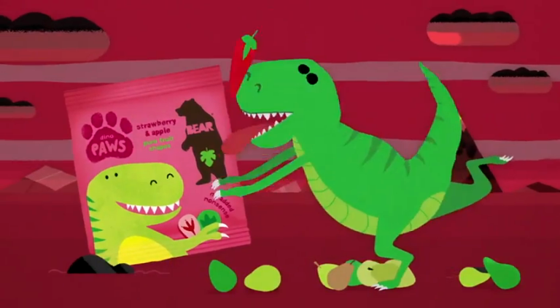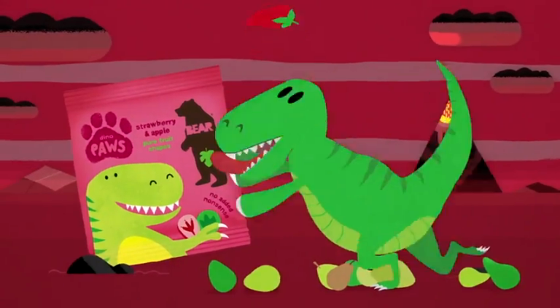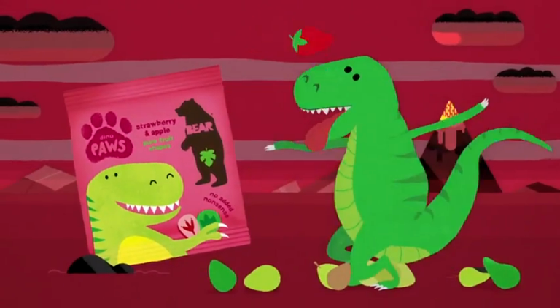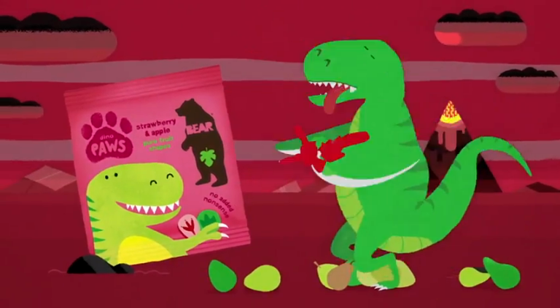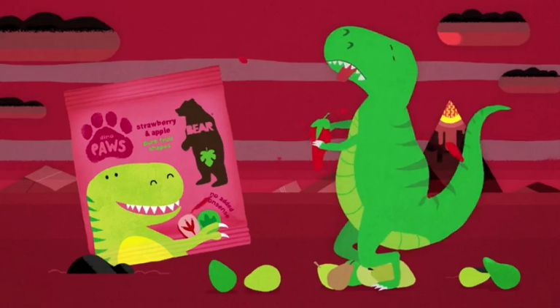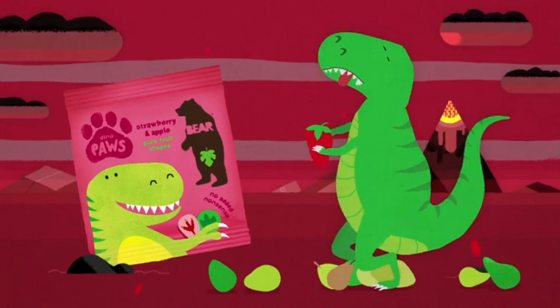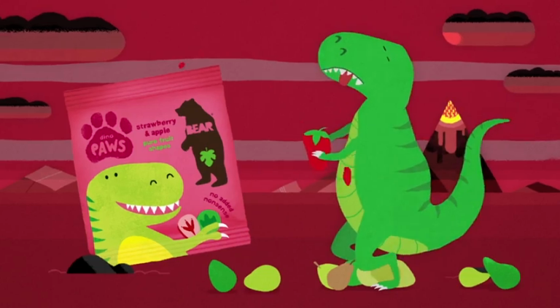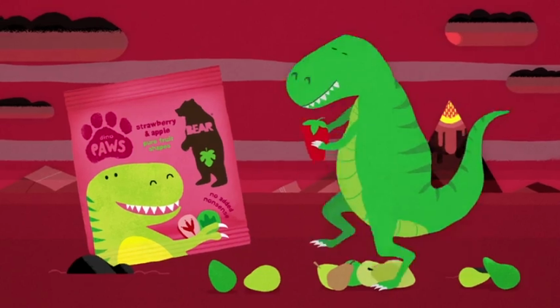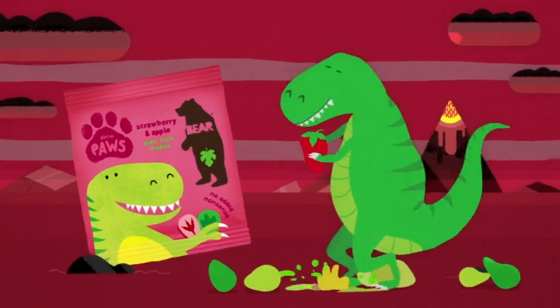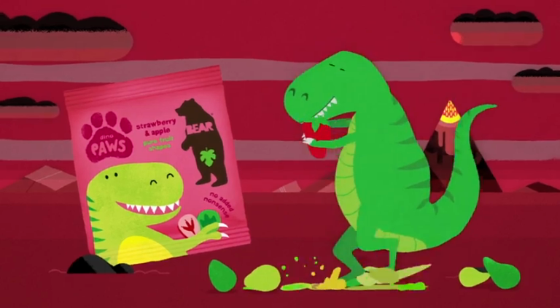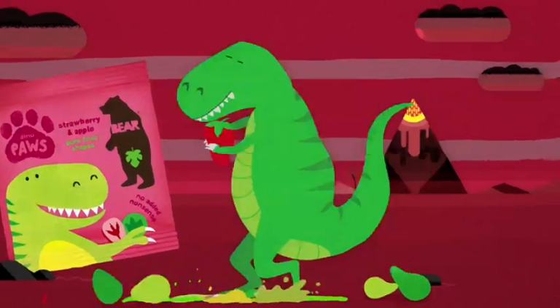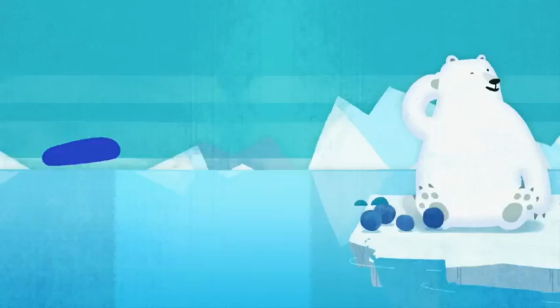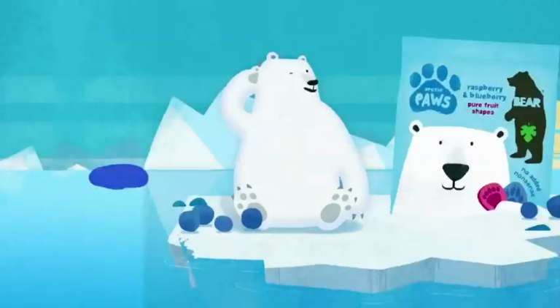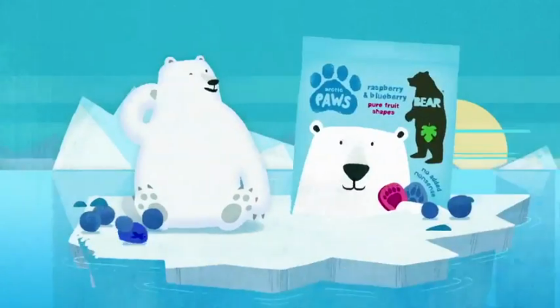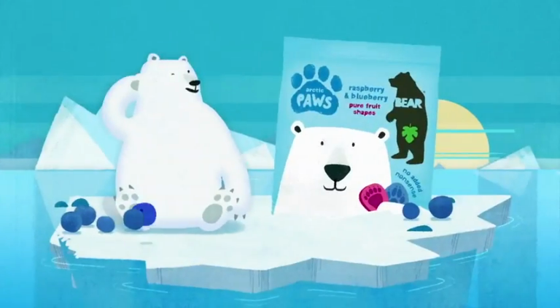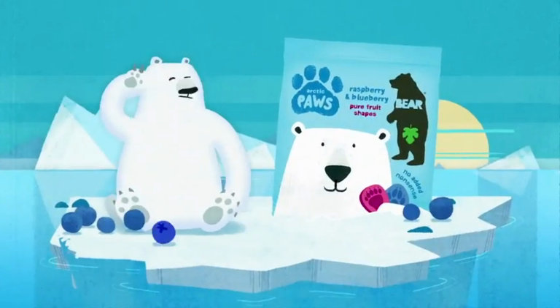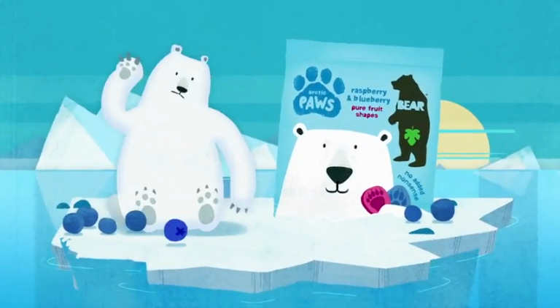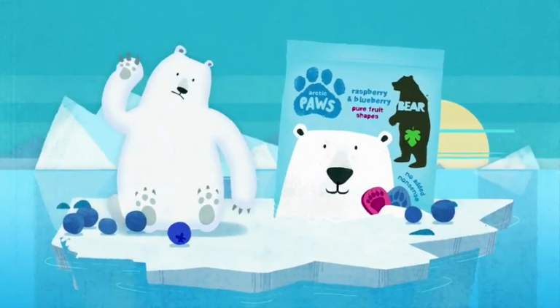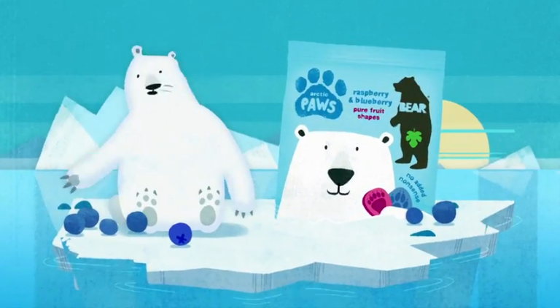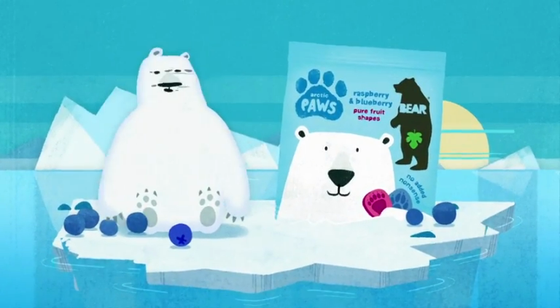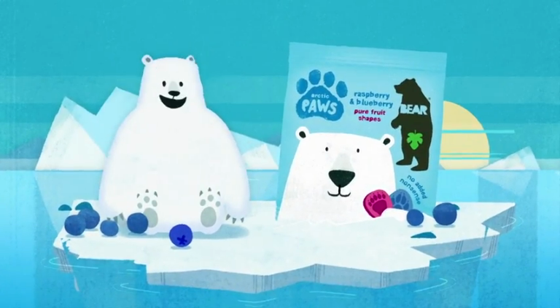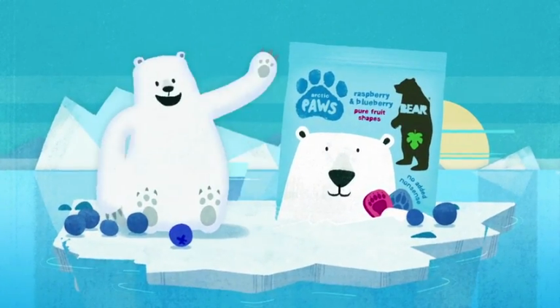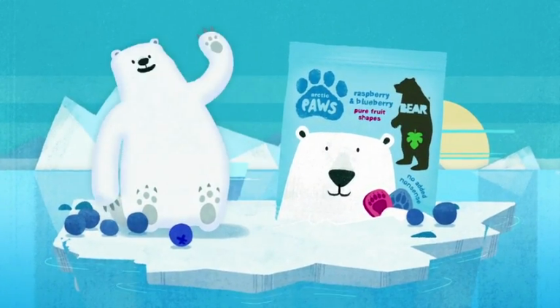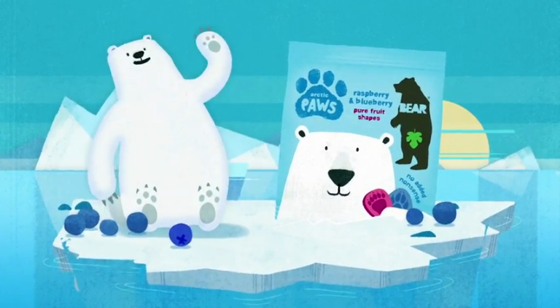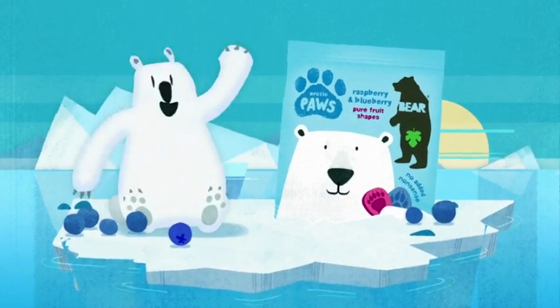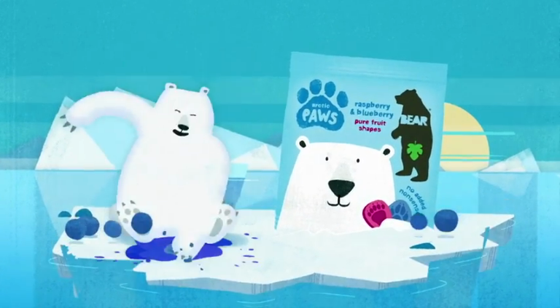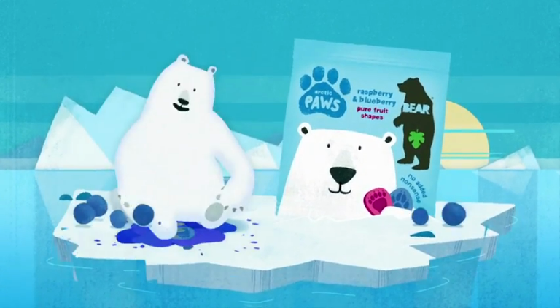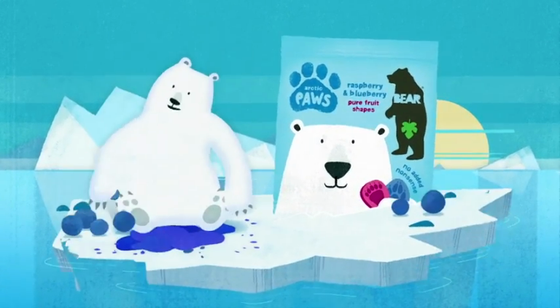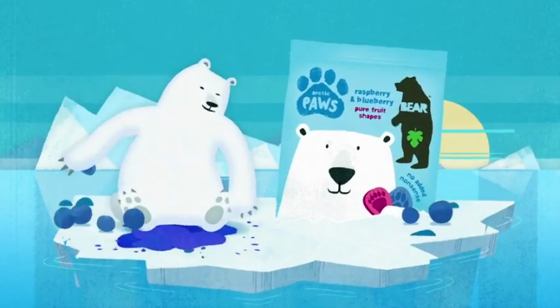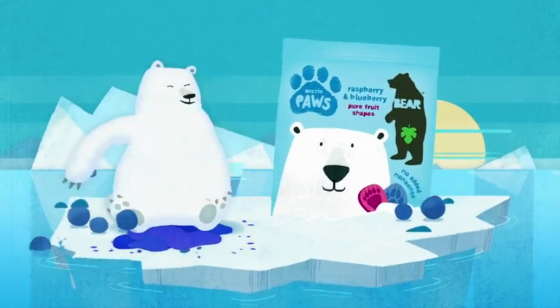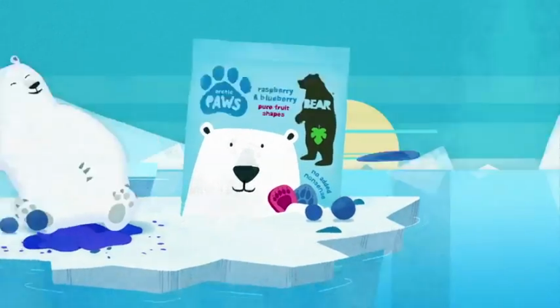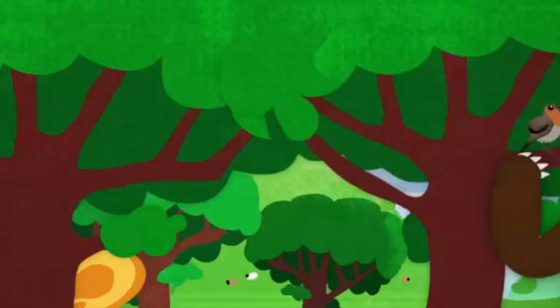Tim T-Rex slaps strawberries with his dino claws. Polar Bear pats blueberries for Bear's arctic paws.